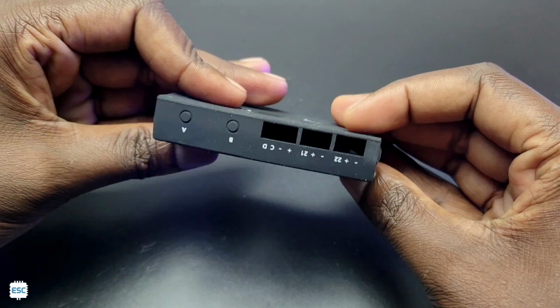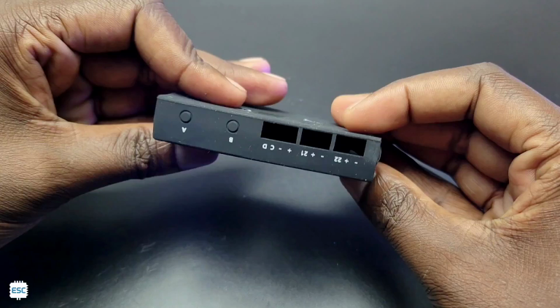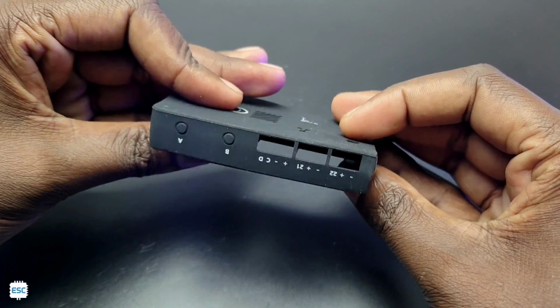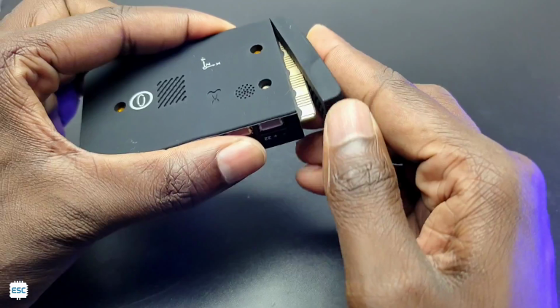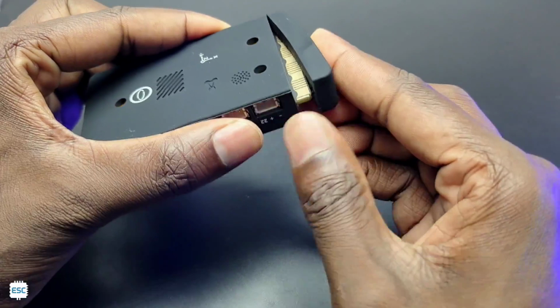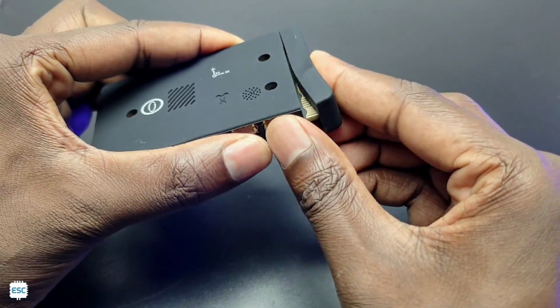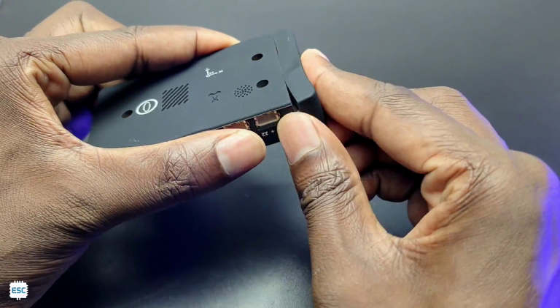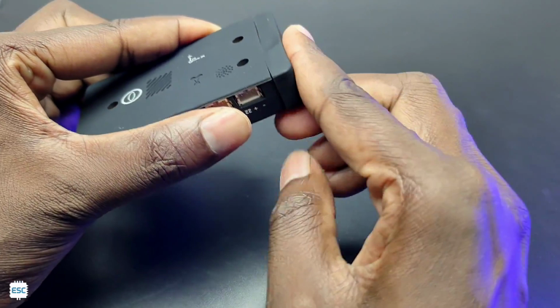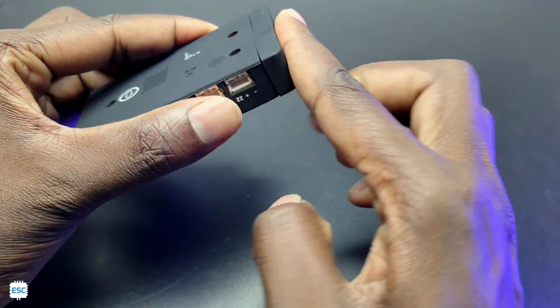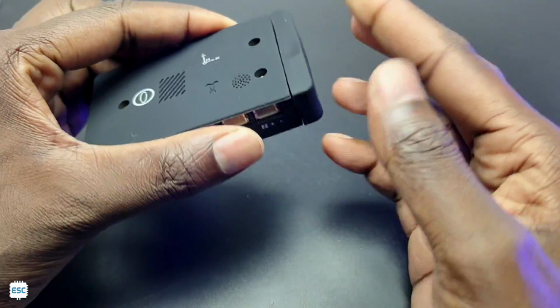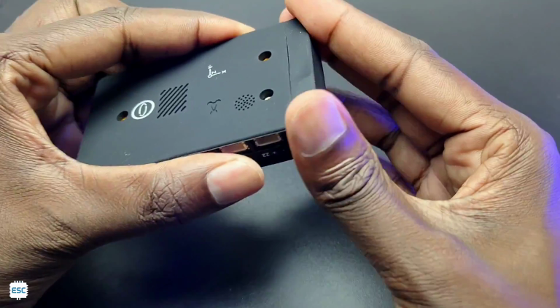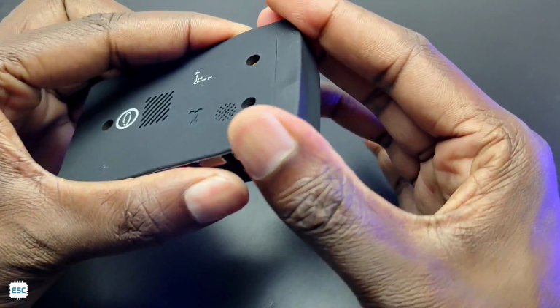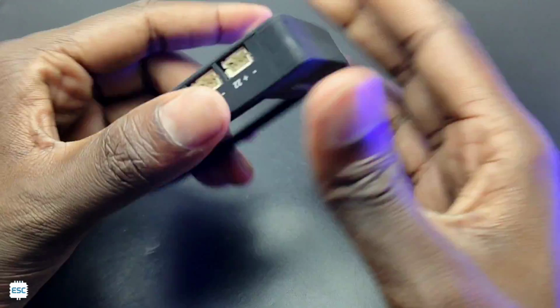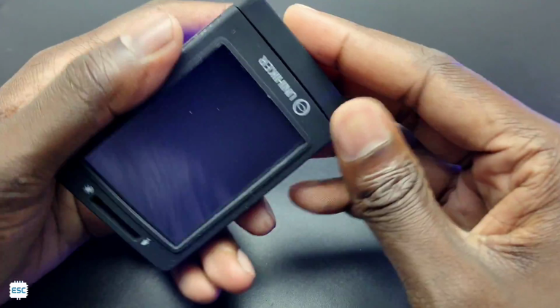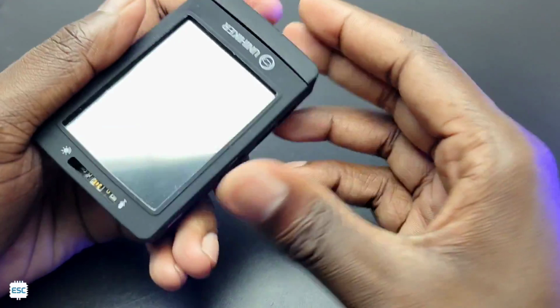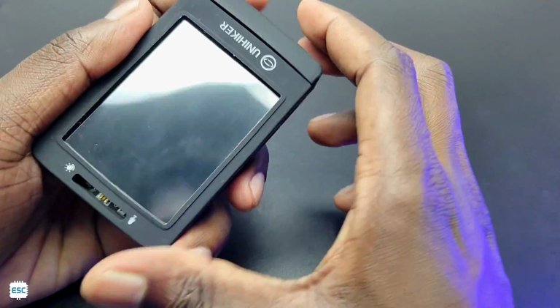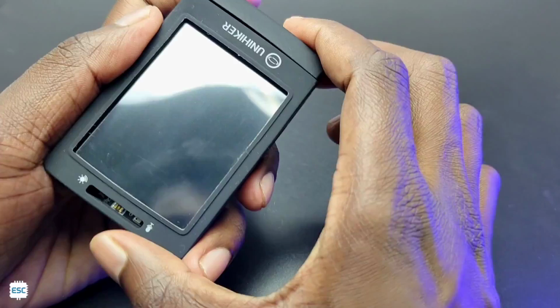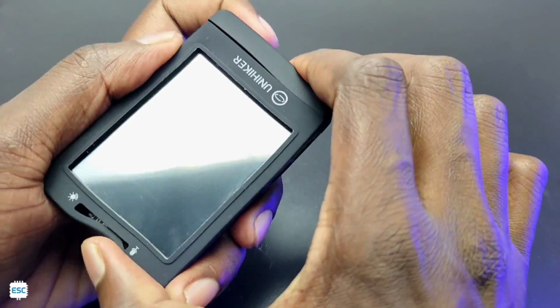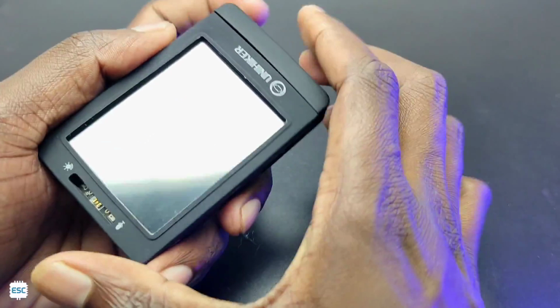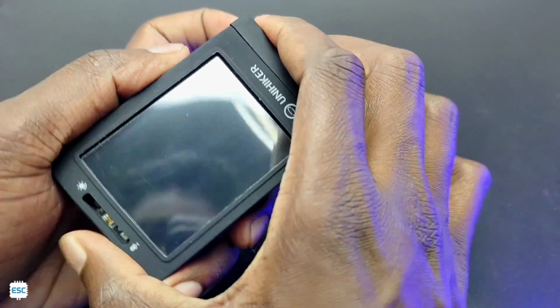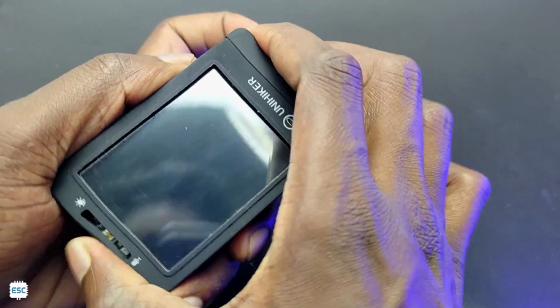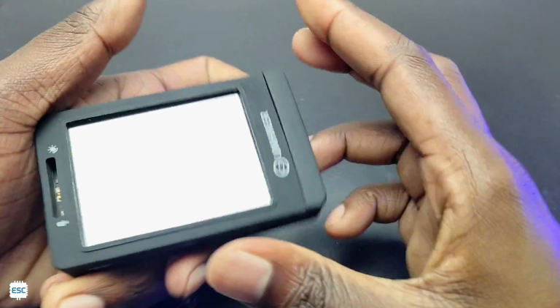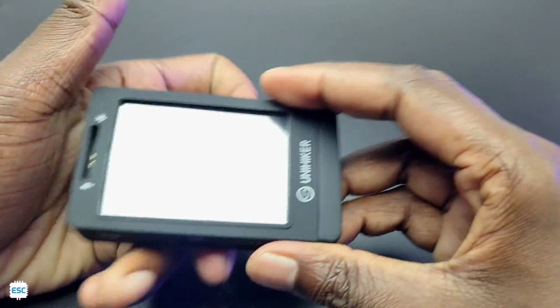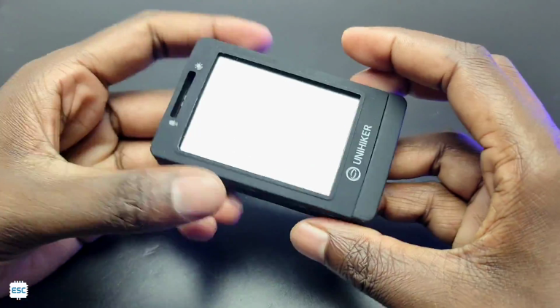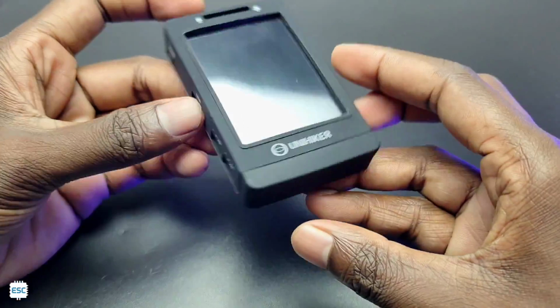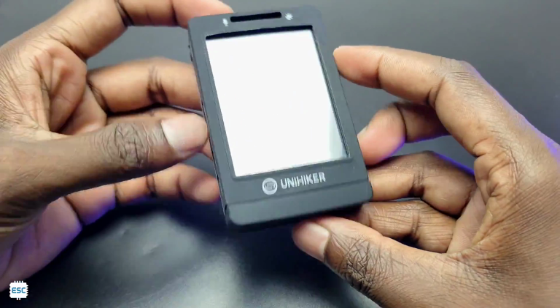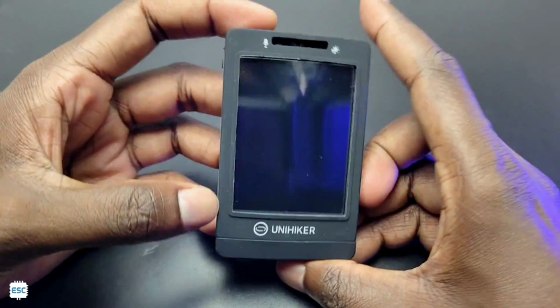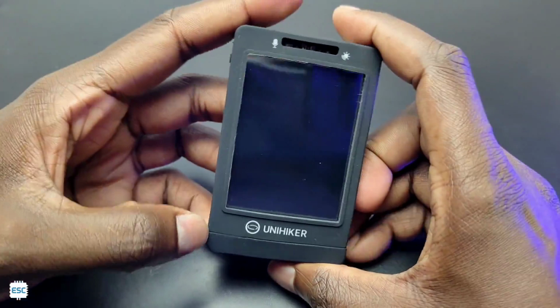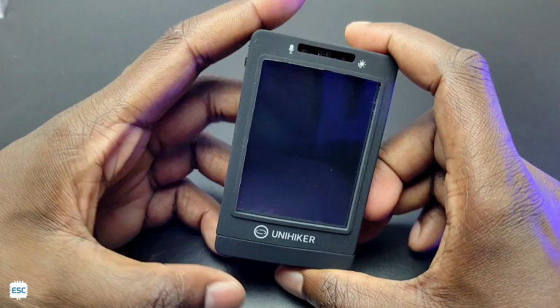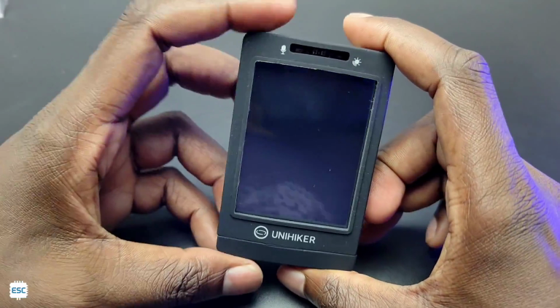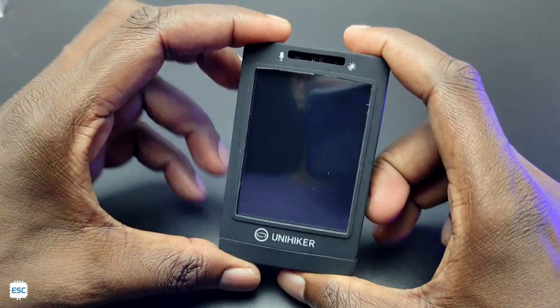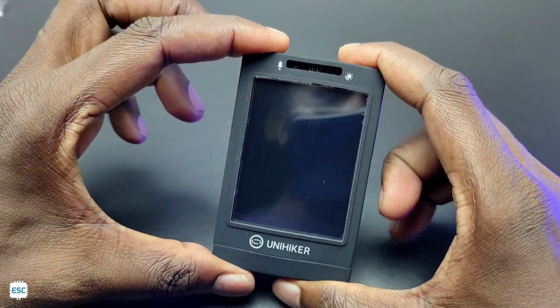UniHacker has three programmable push buttons and an onboard buzzer. In the black box we also got a black silicon protective case — it's a good case since you can still access all the push buttons and ports even with the case on.